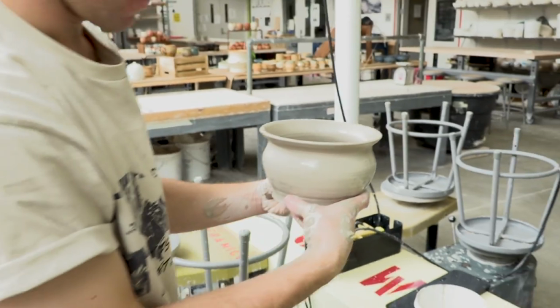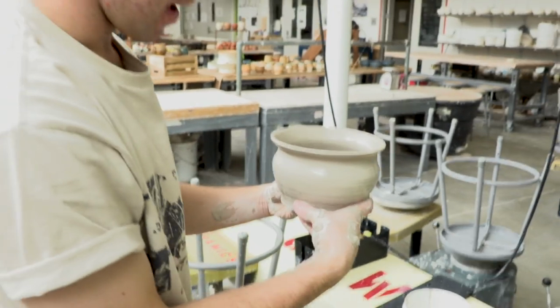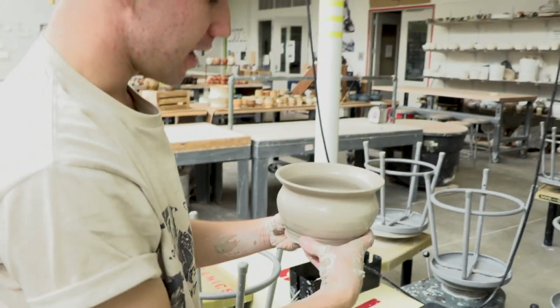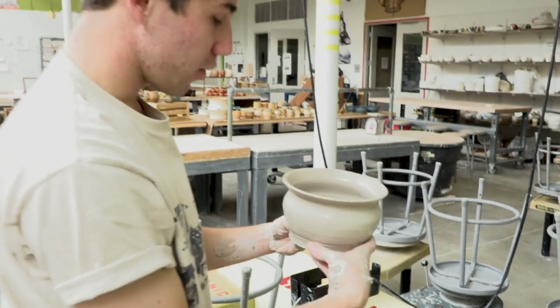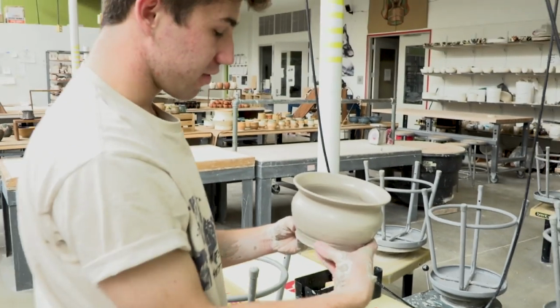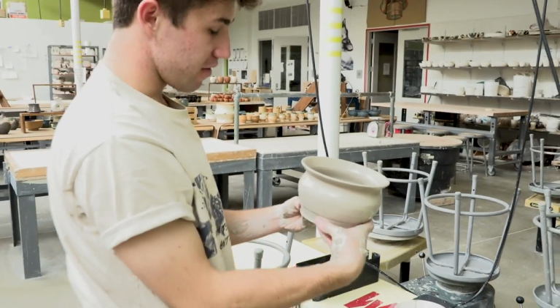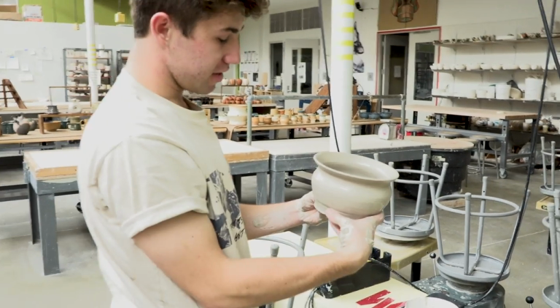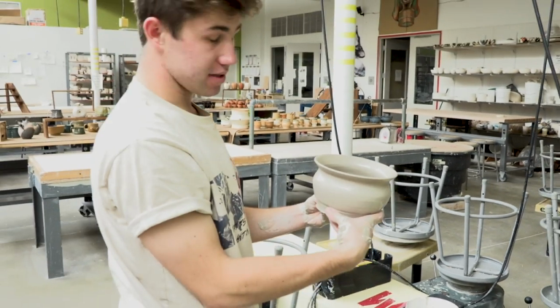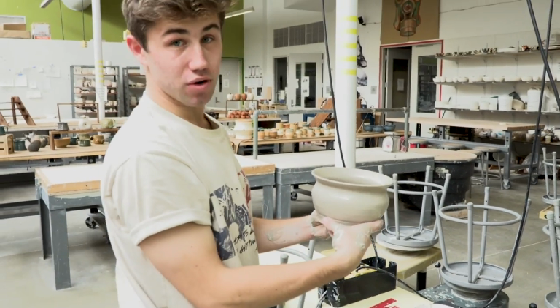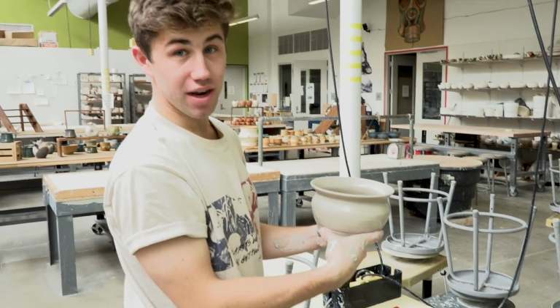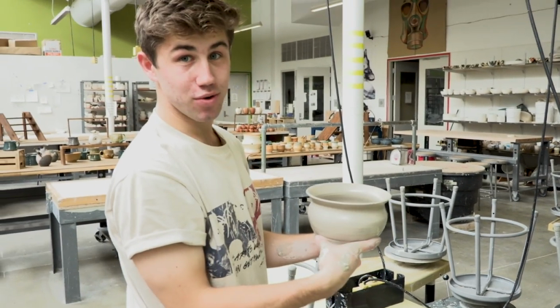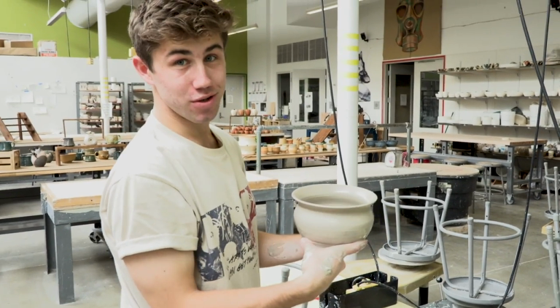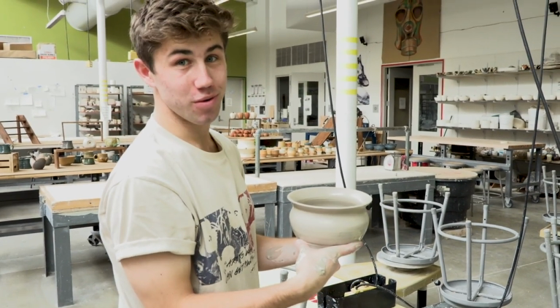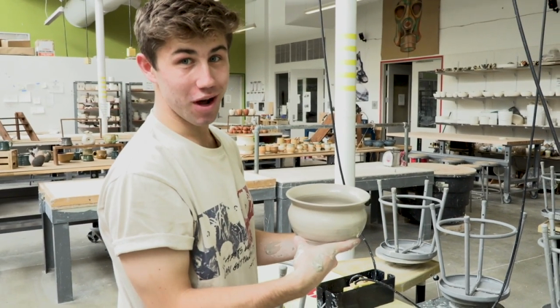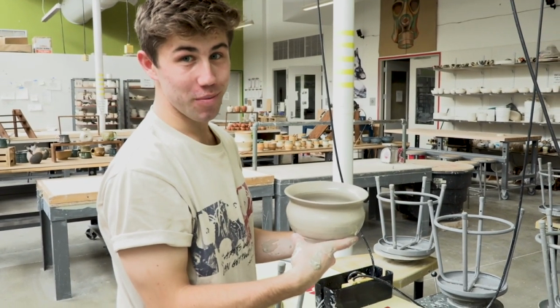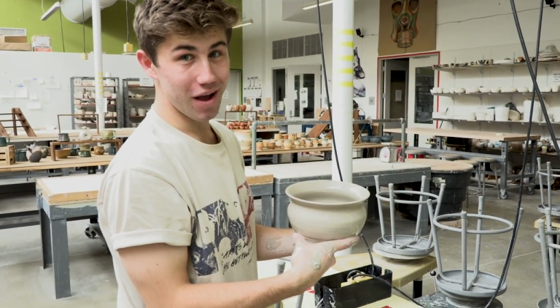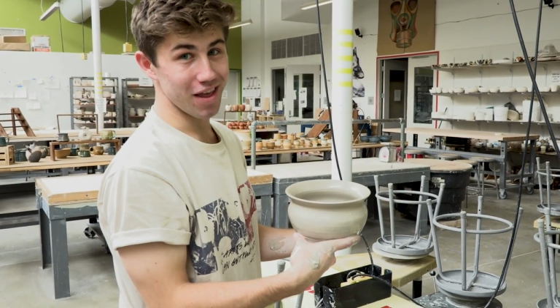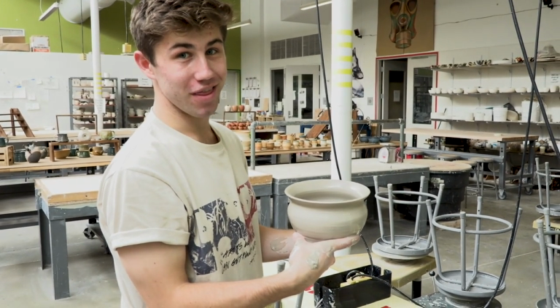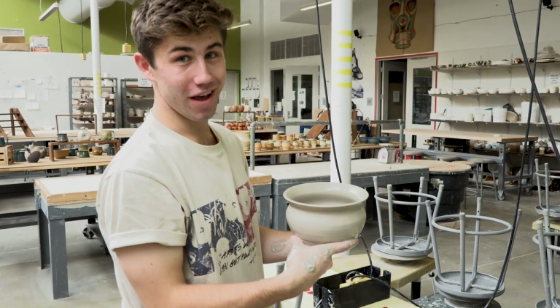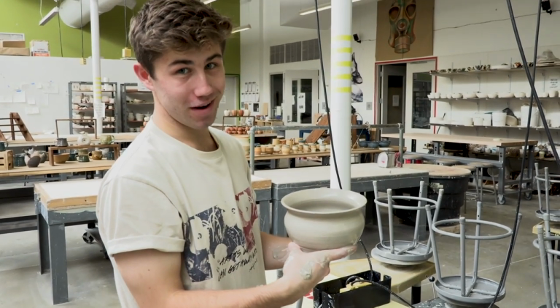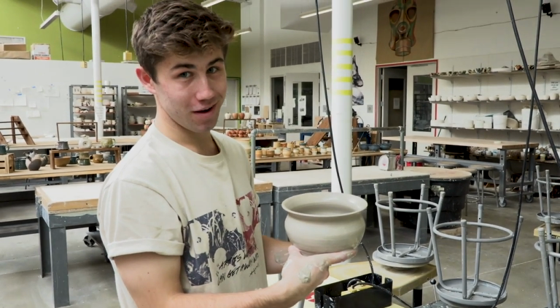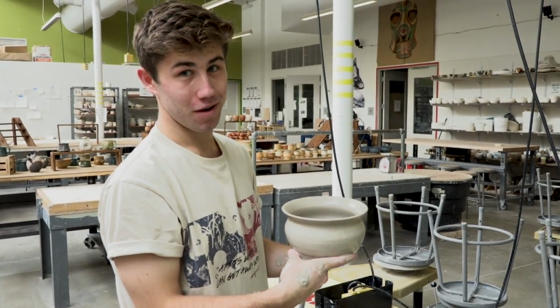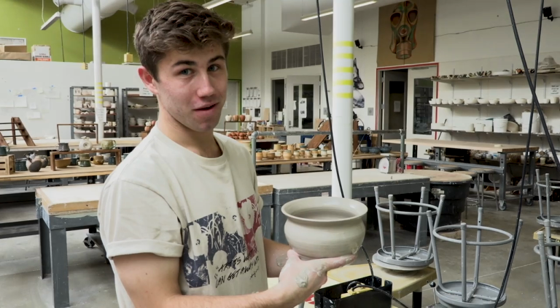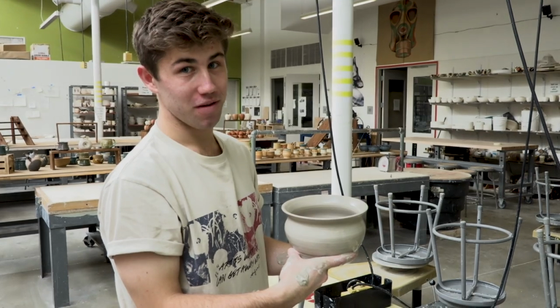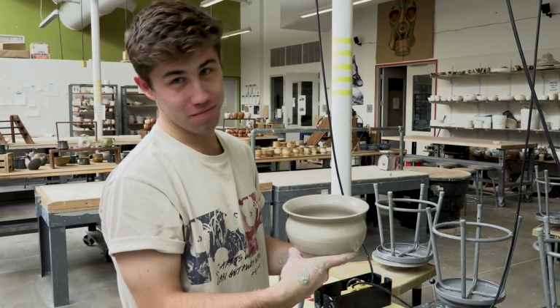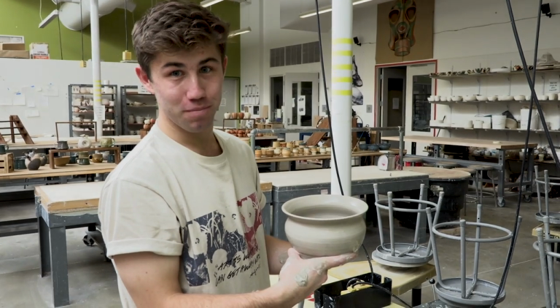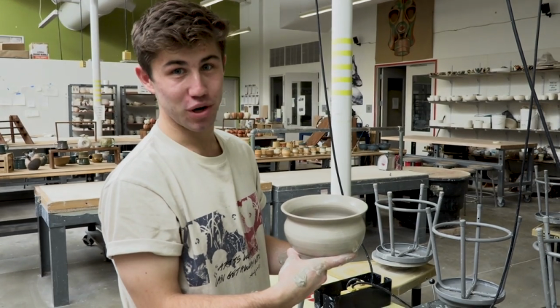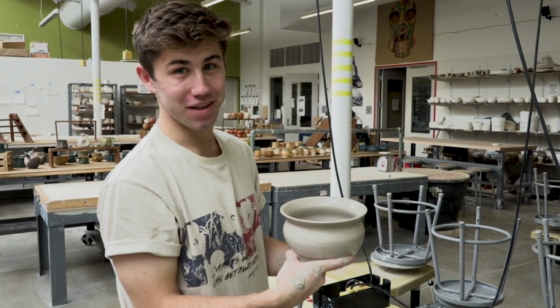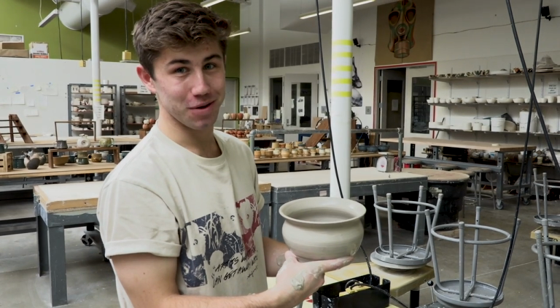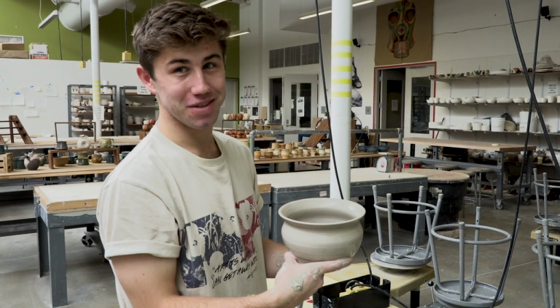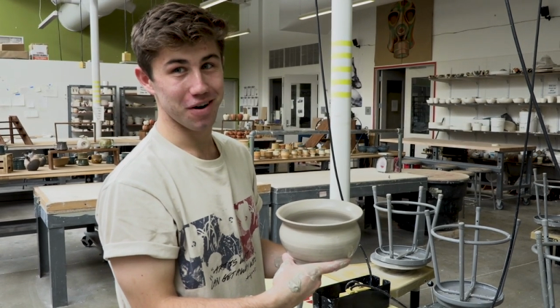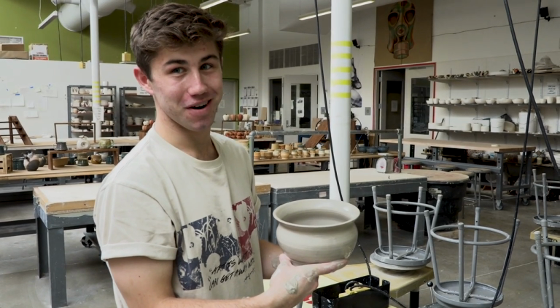Now we have to wait for this to dry so we can trim it up and then put it in the kiln to fire.